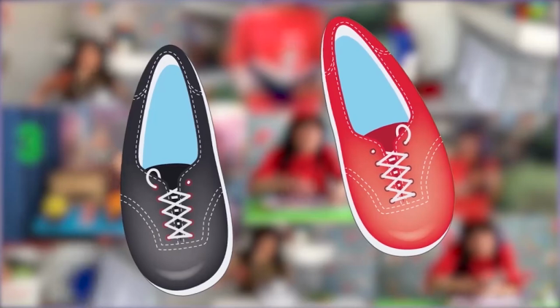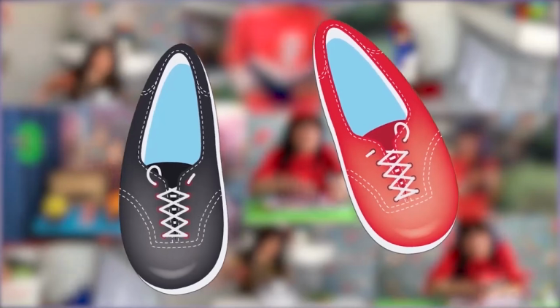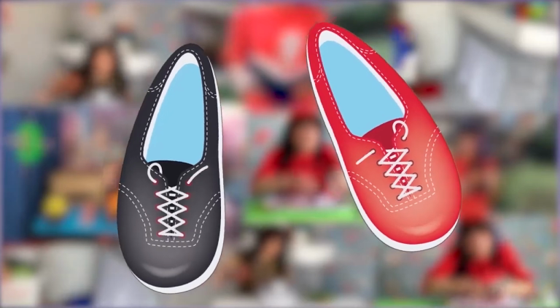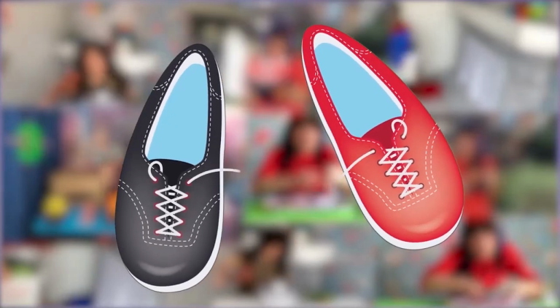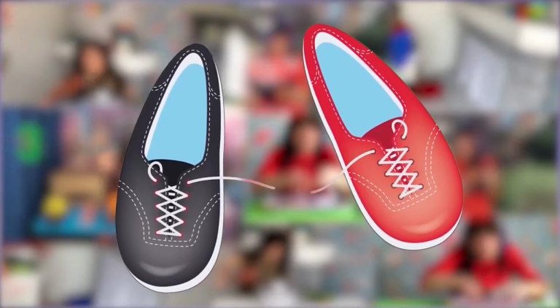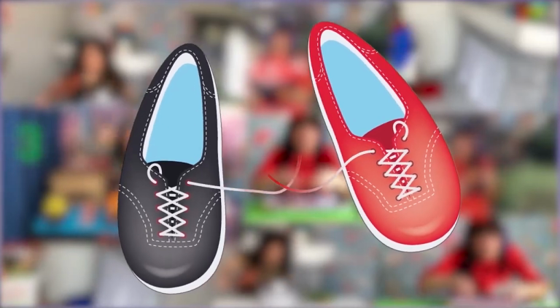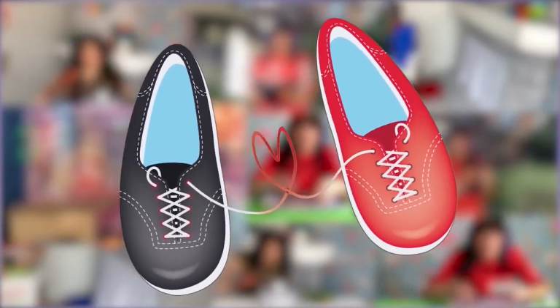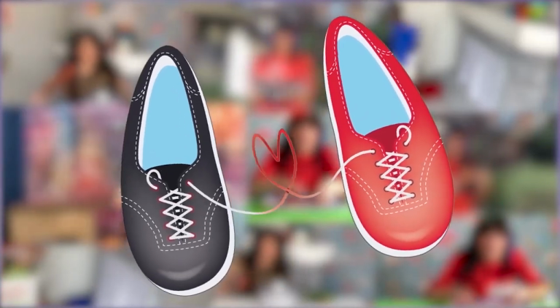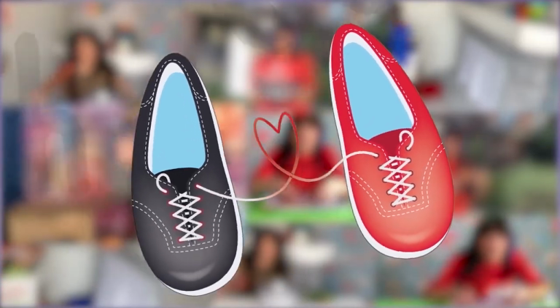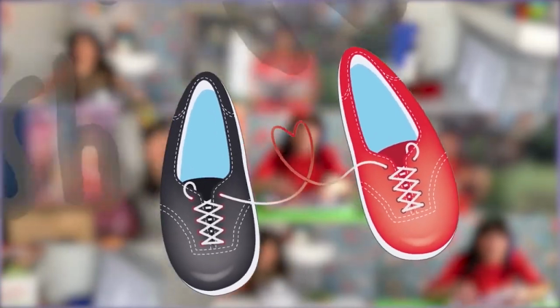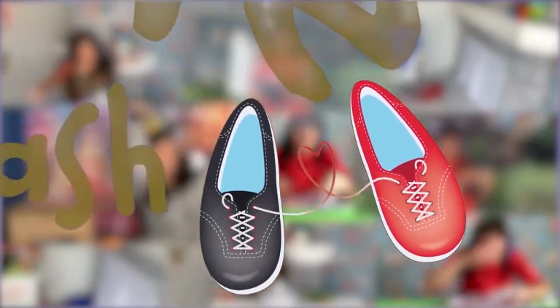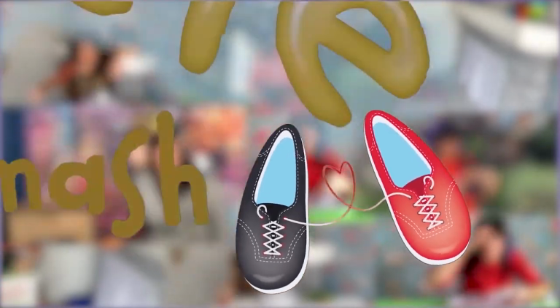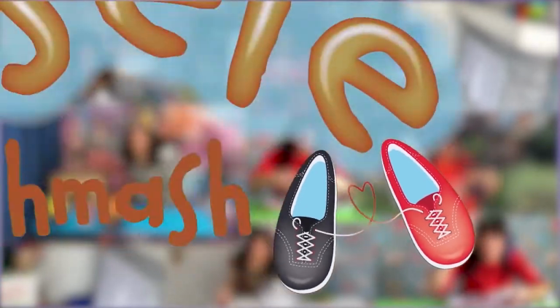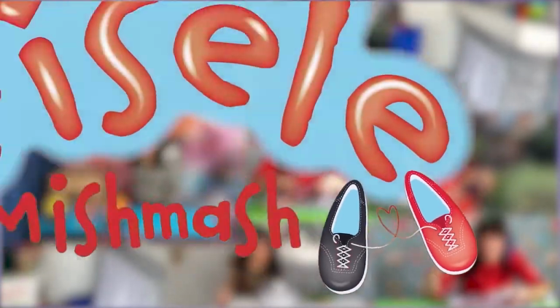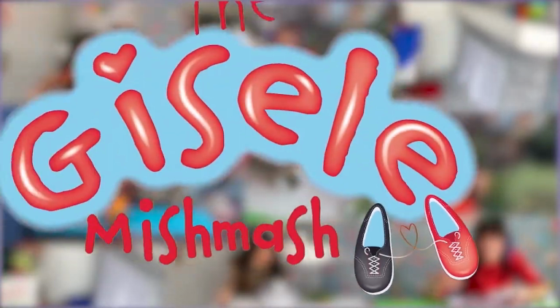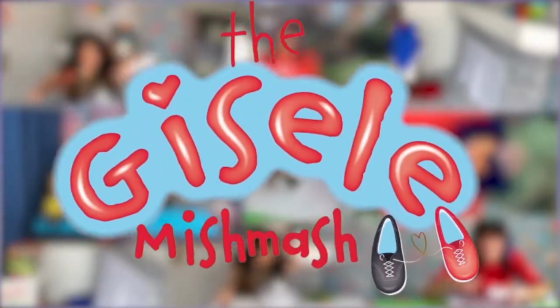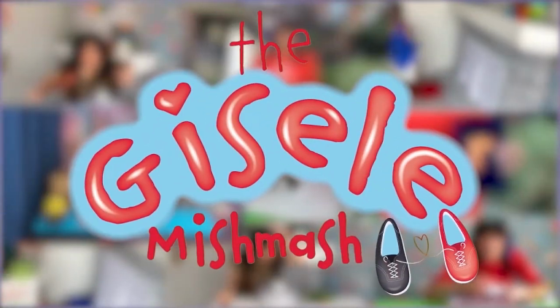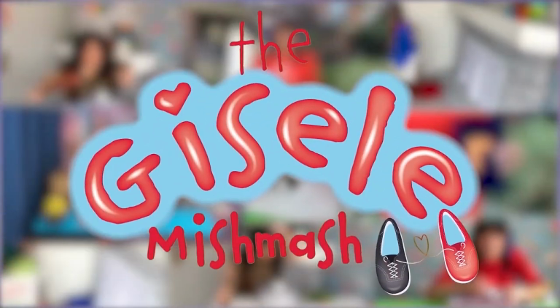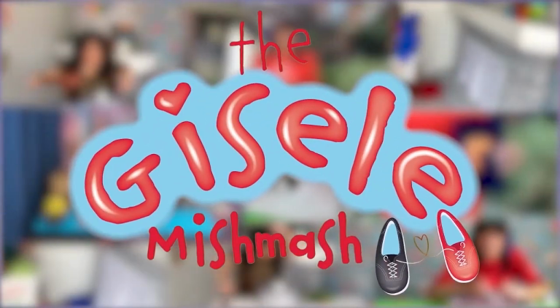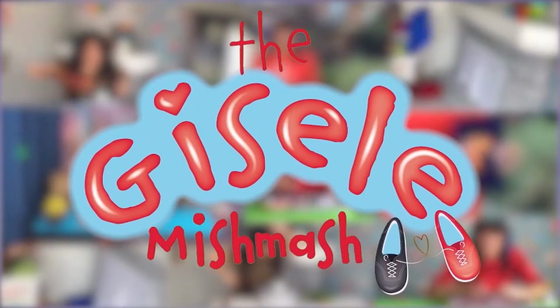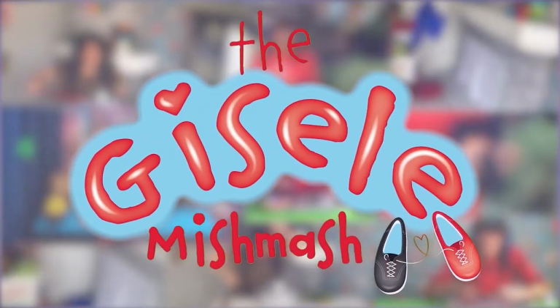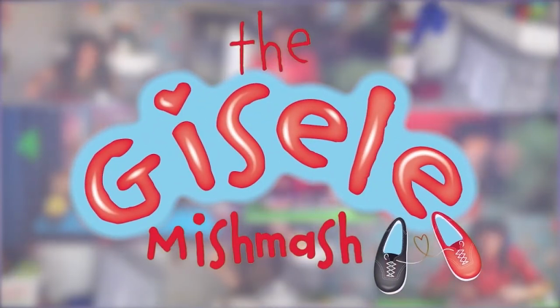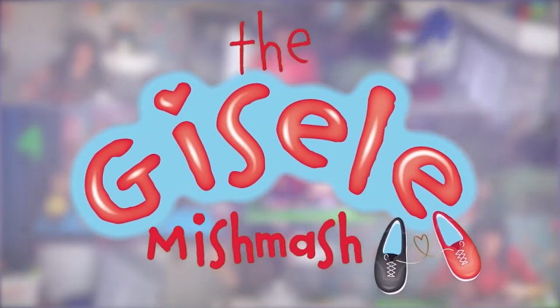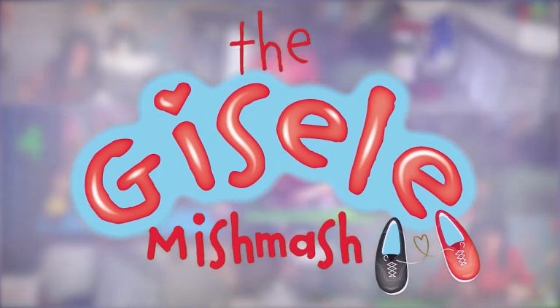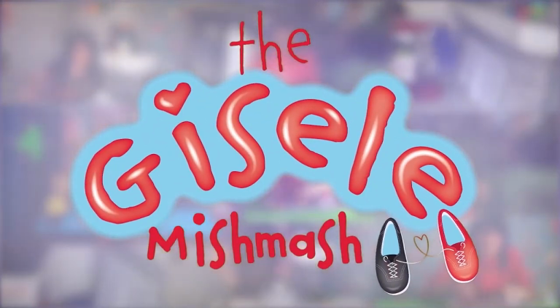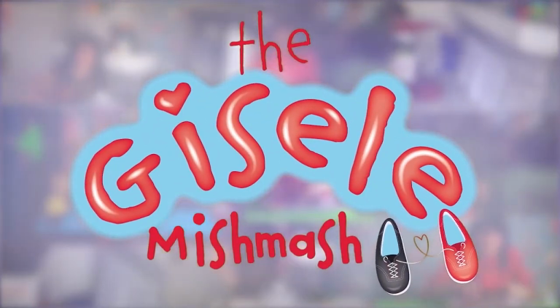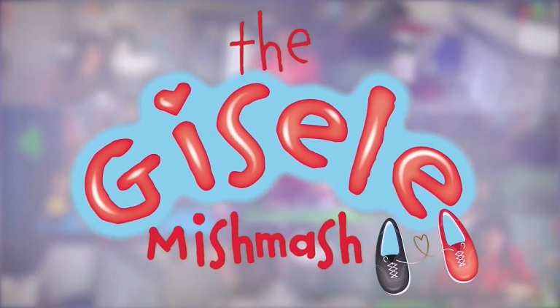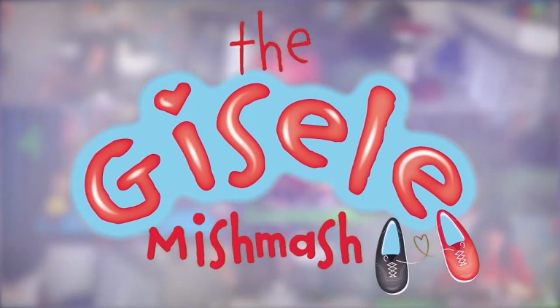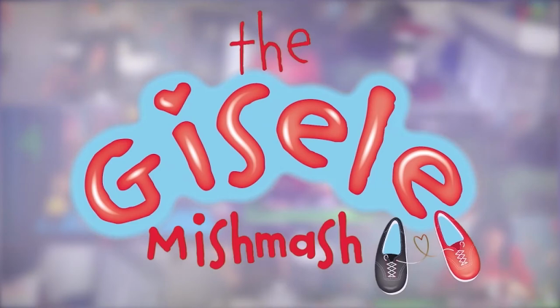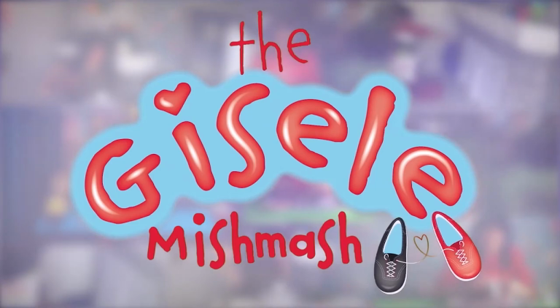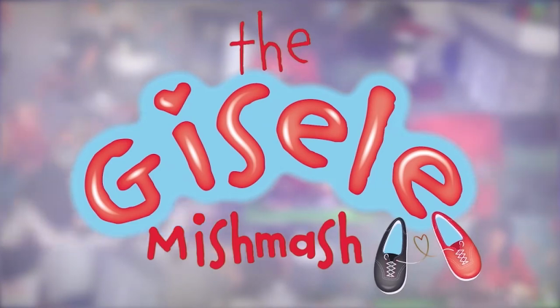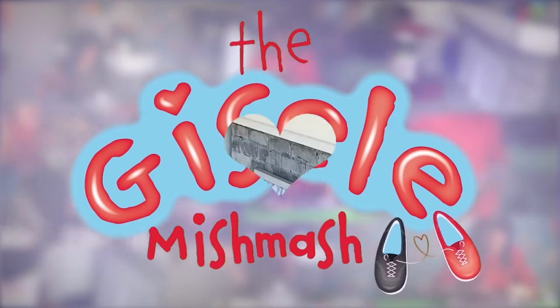There's love in every bit of the mishmash. The Giselle Mishmash.